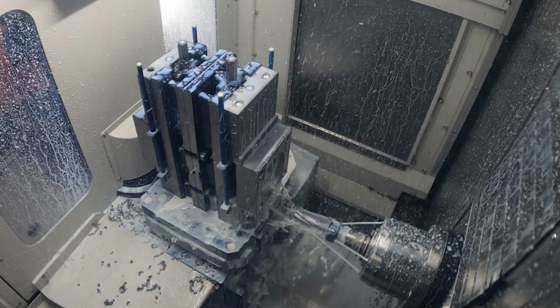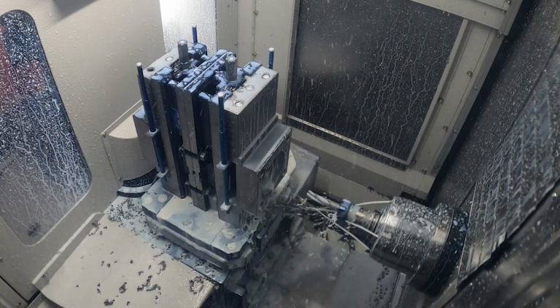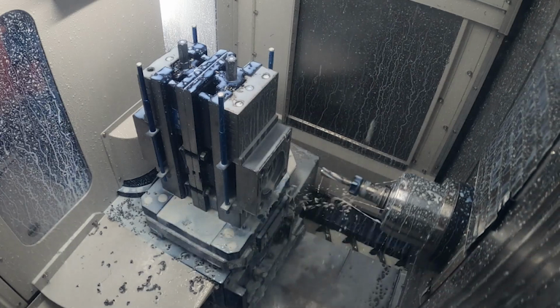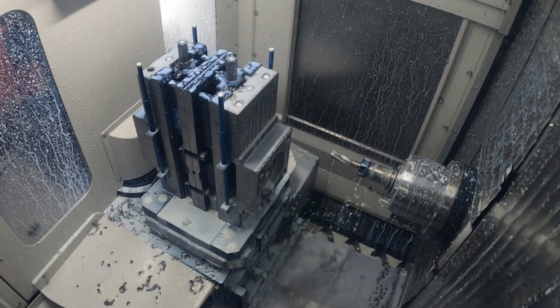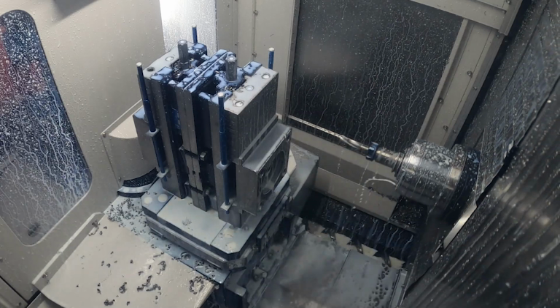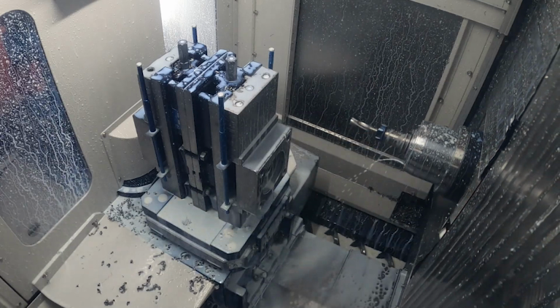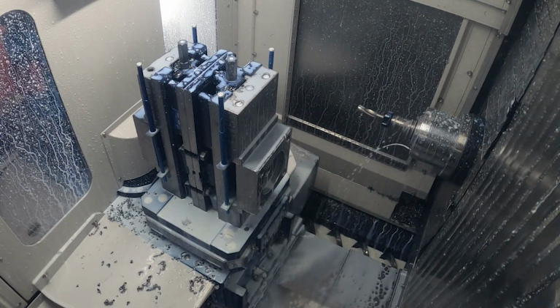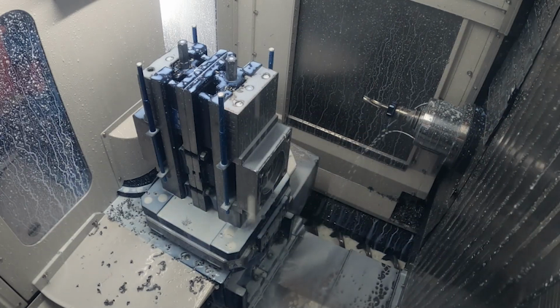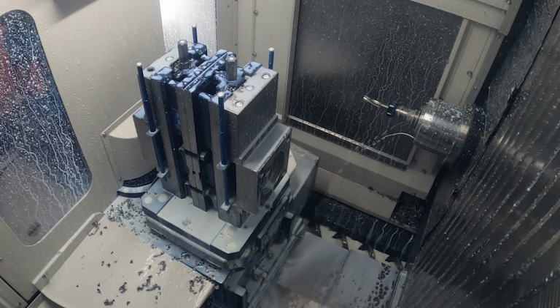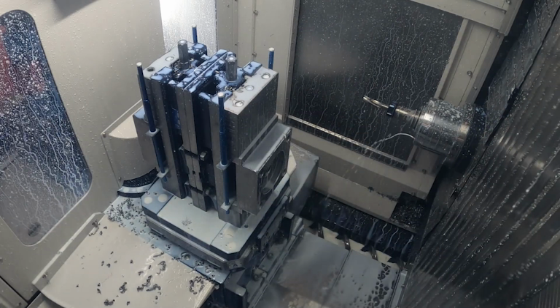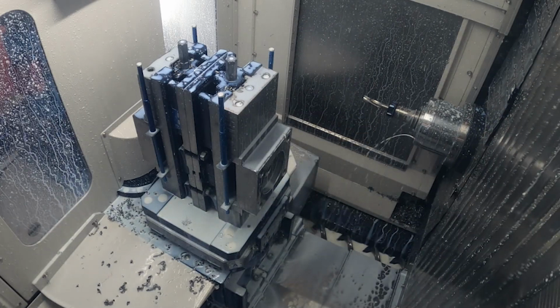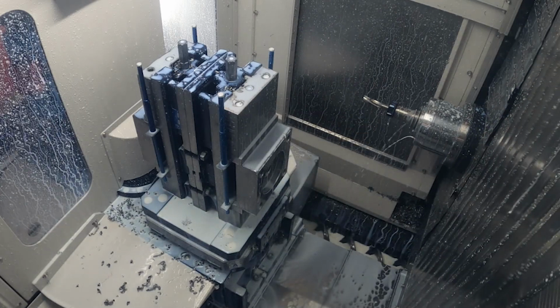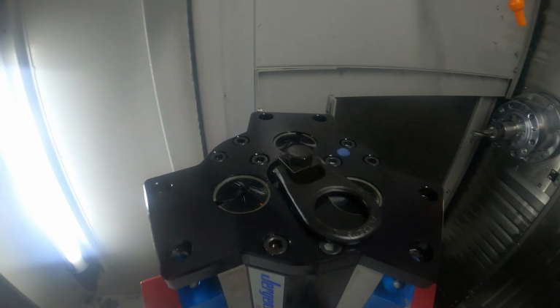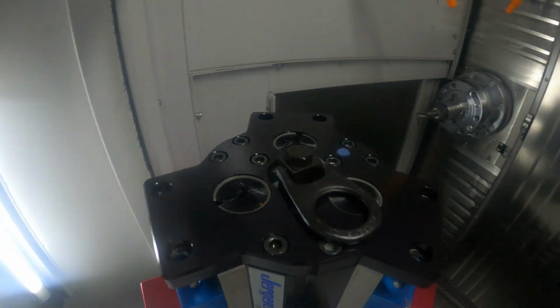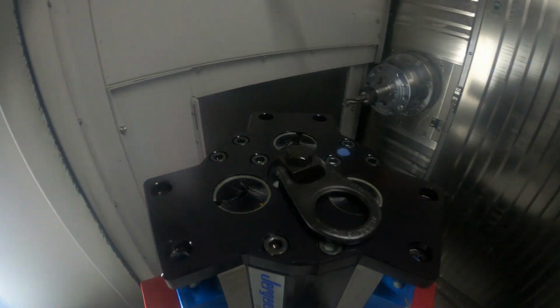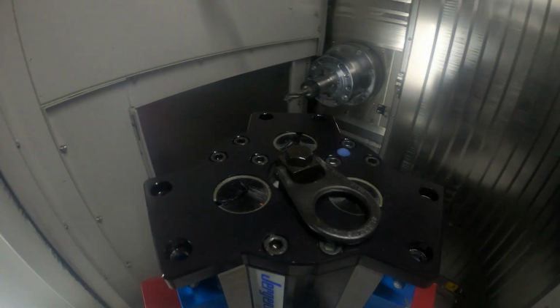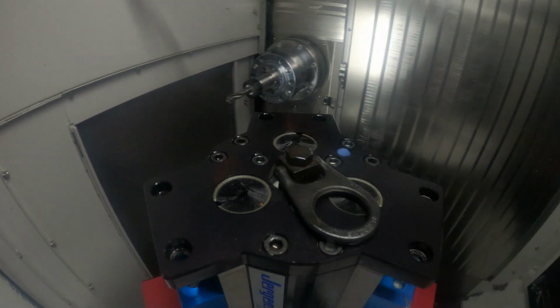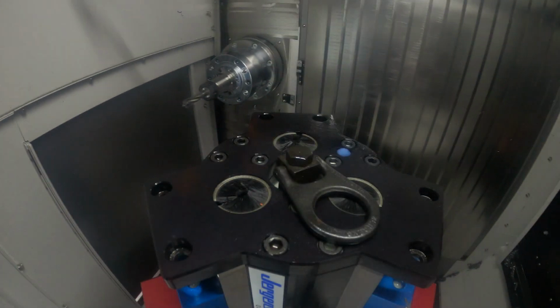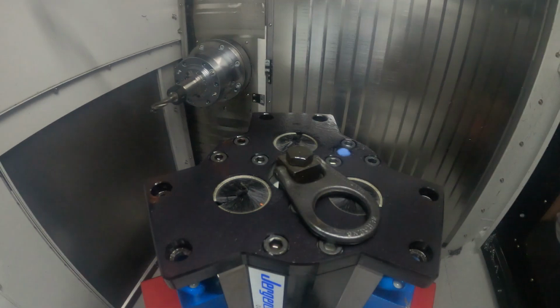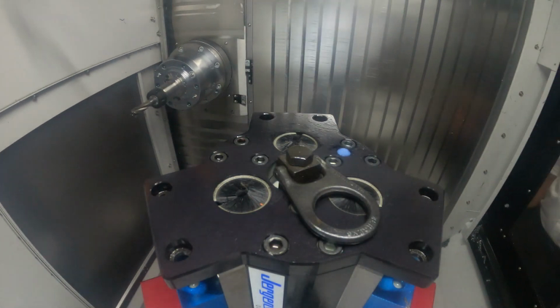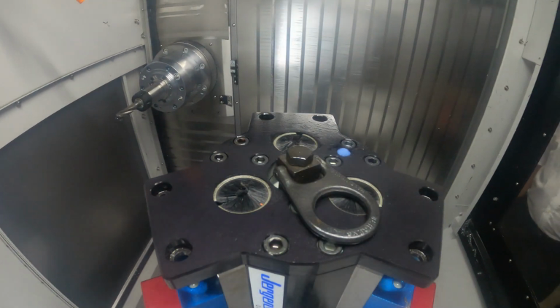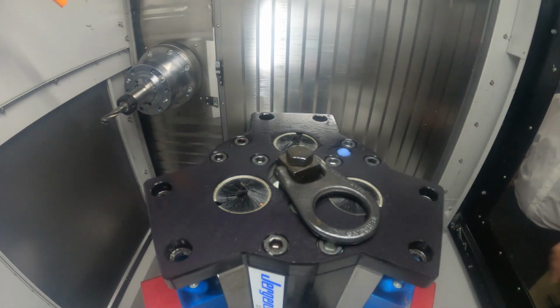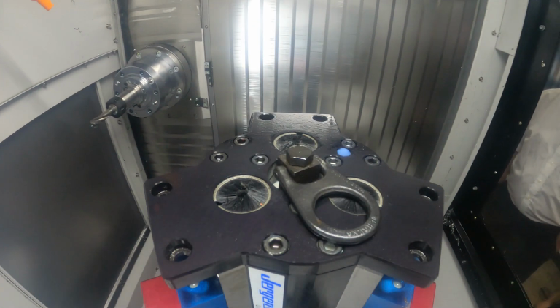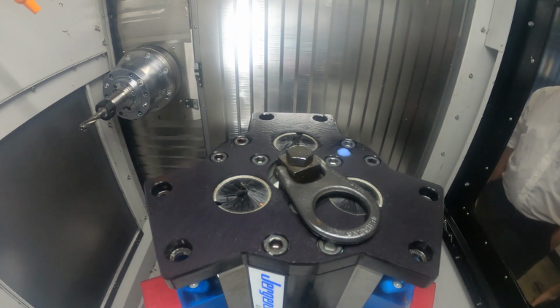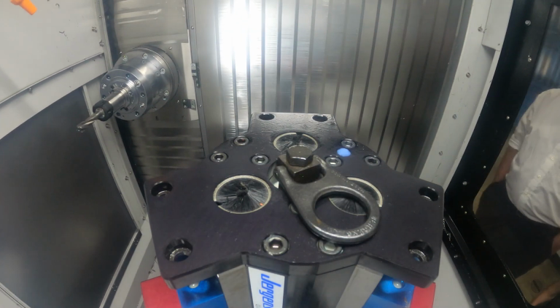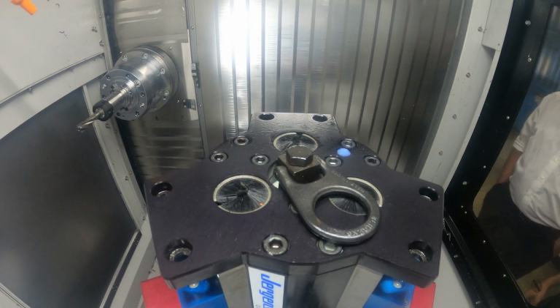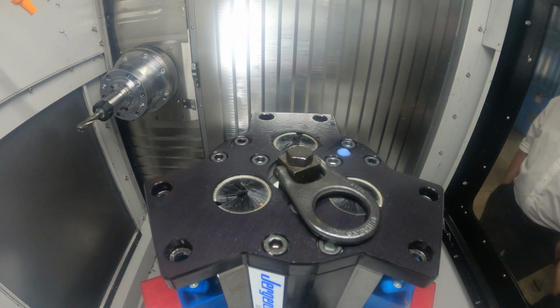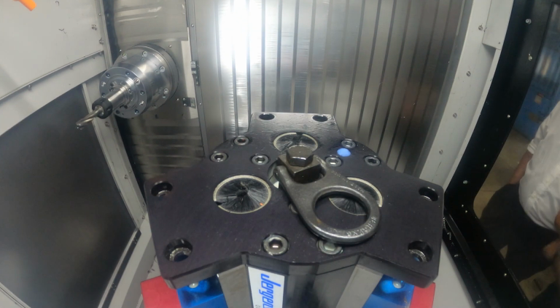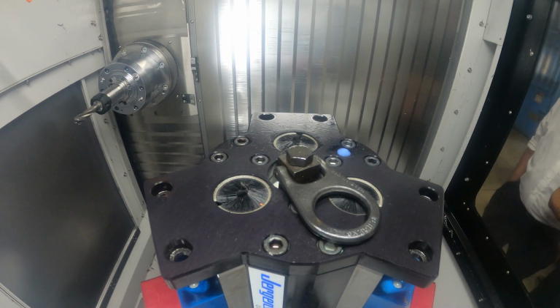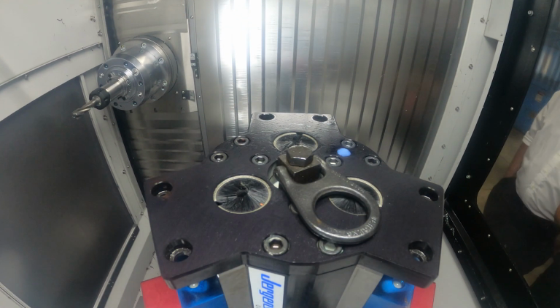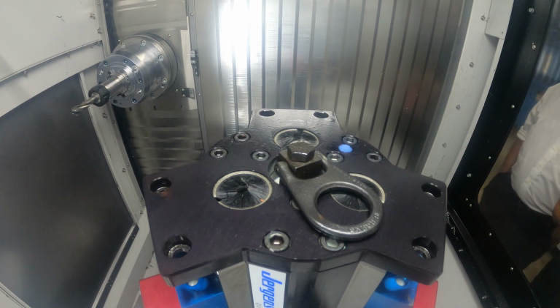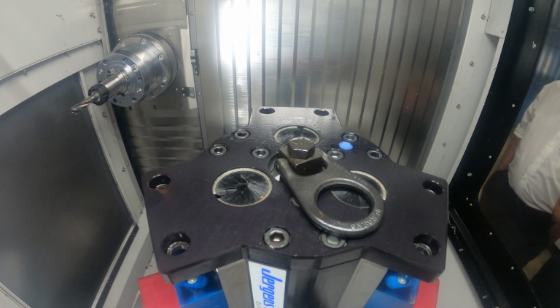Gravity's helping you, right? Getting better tool life, better surface finishes. I mean, it's just a win-win.